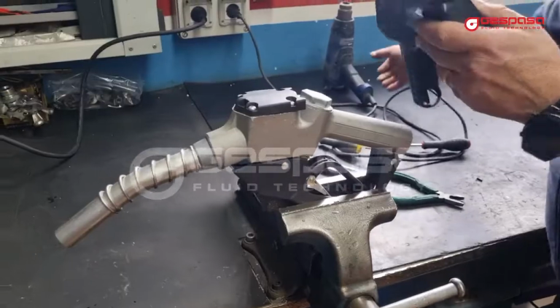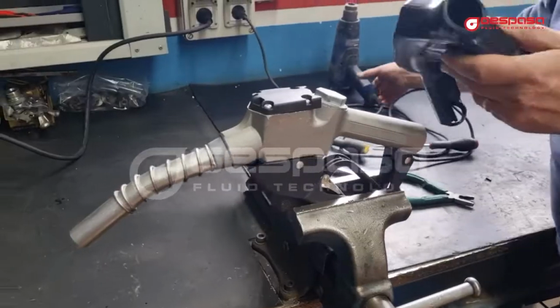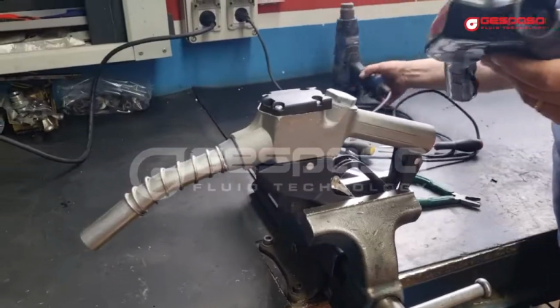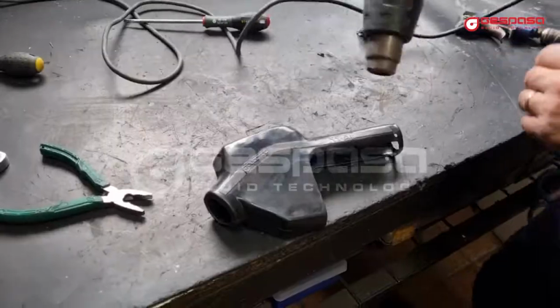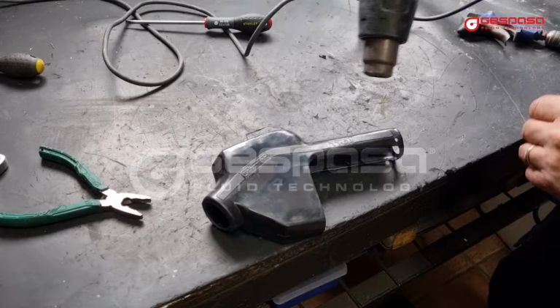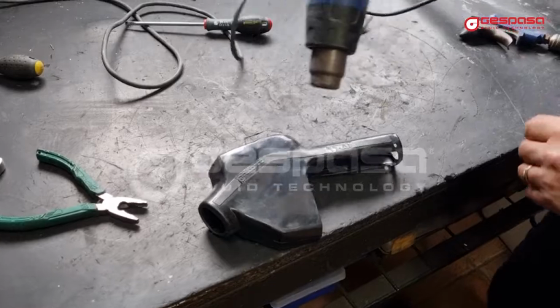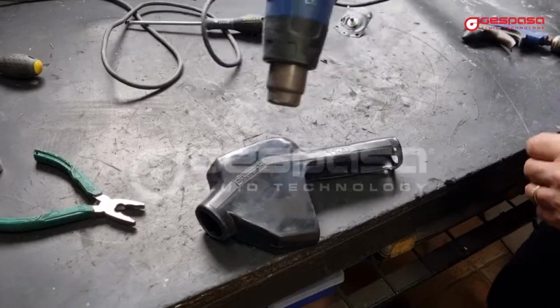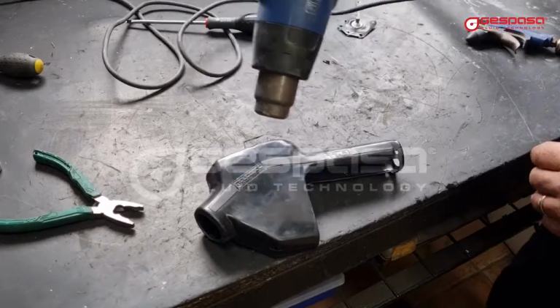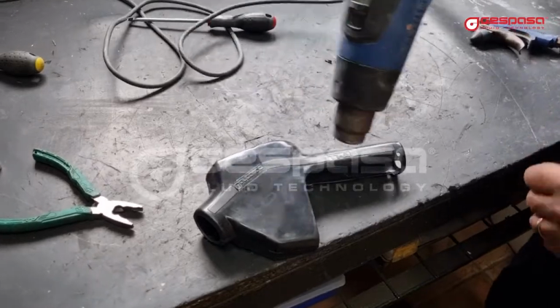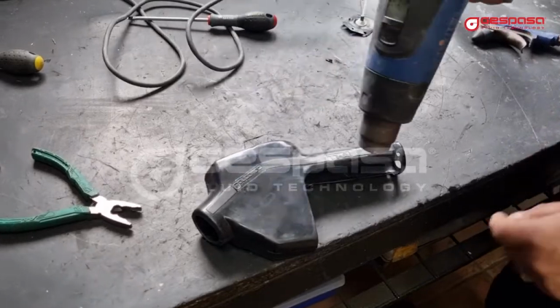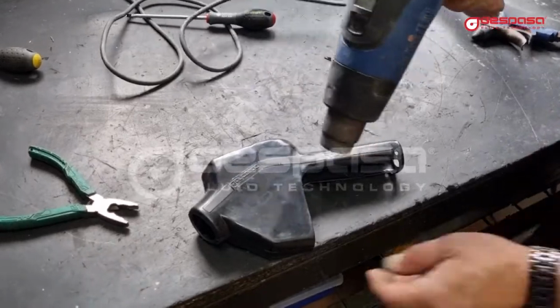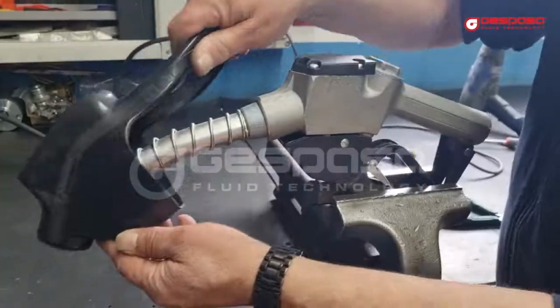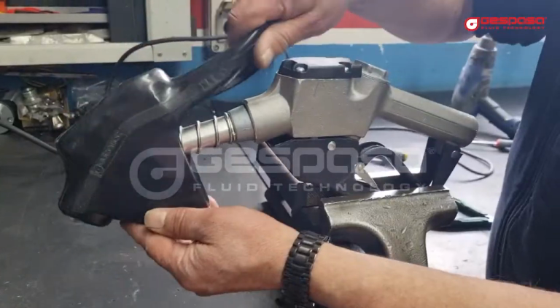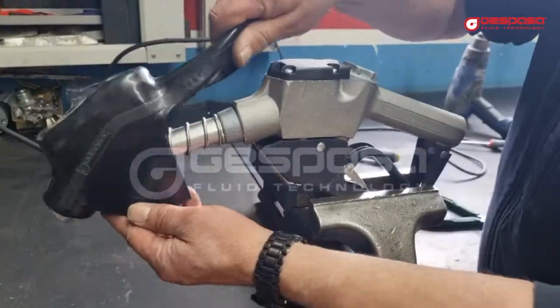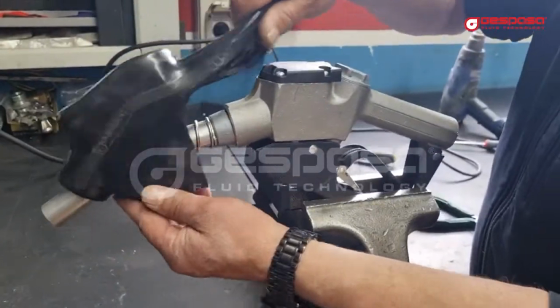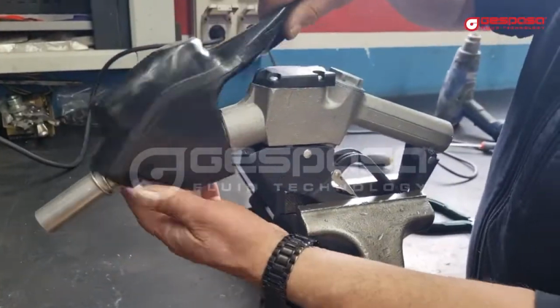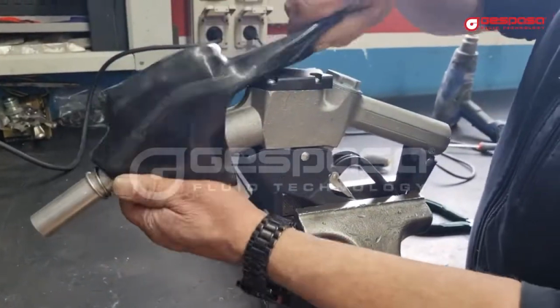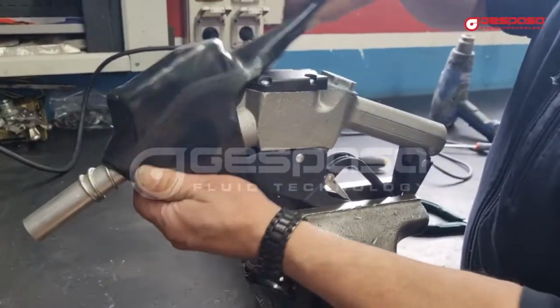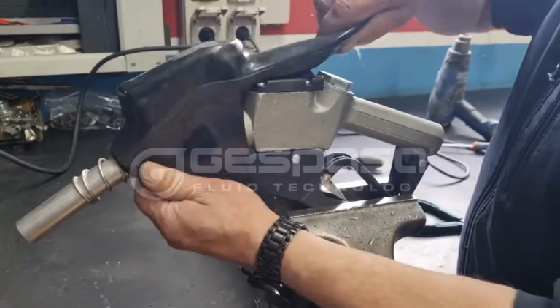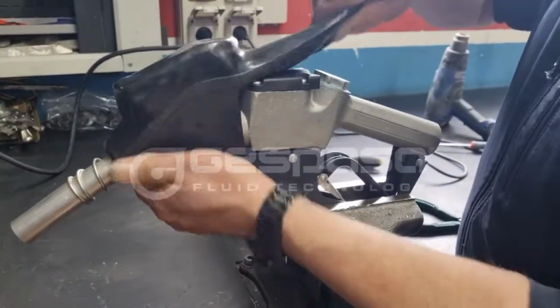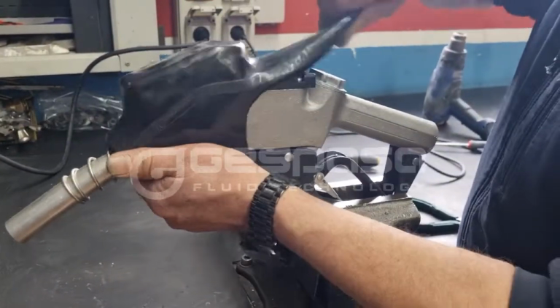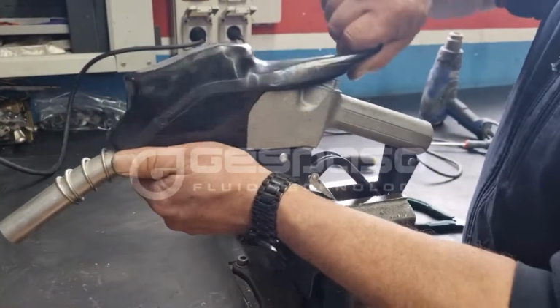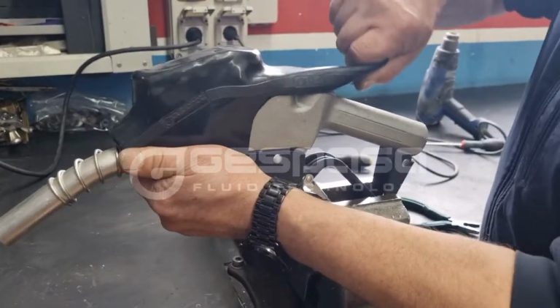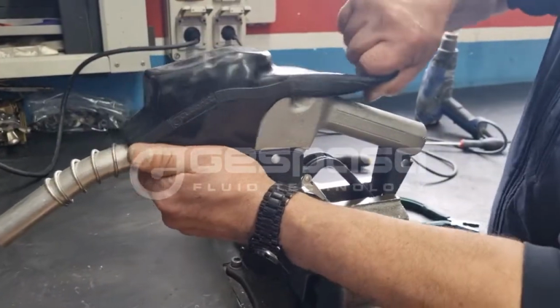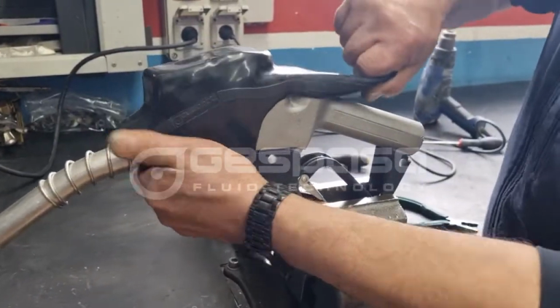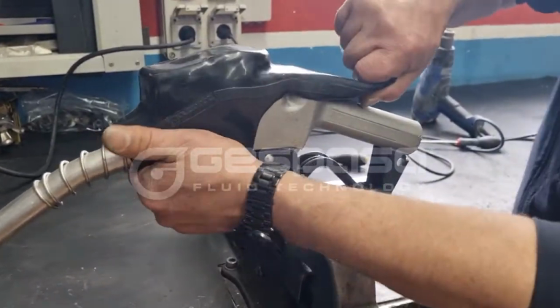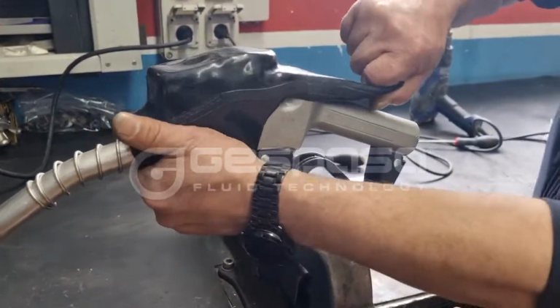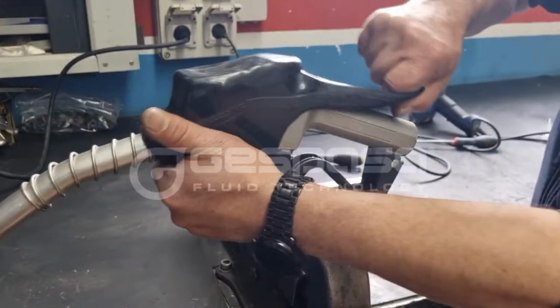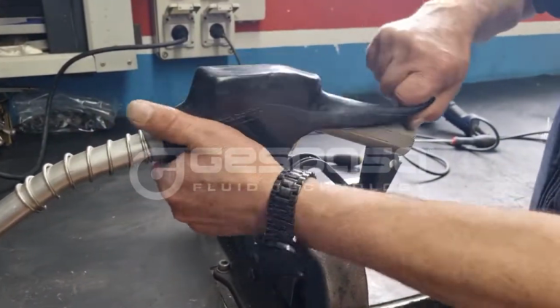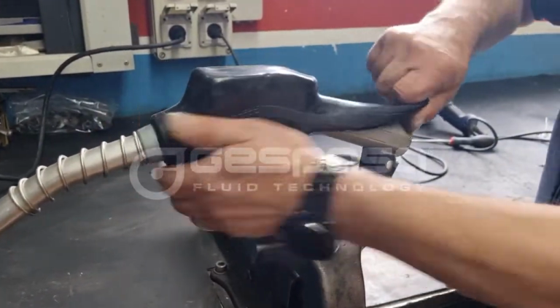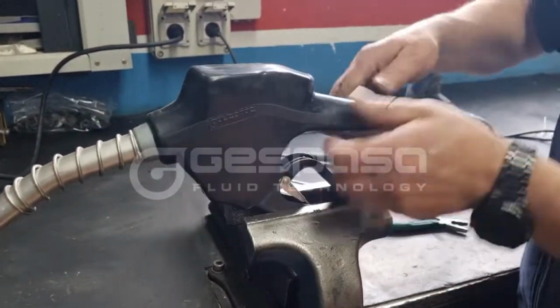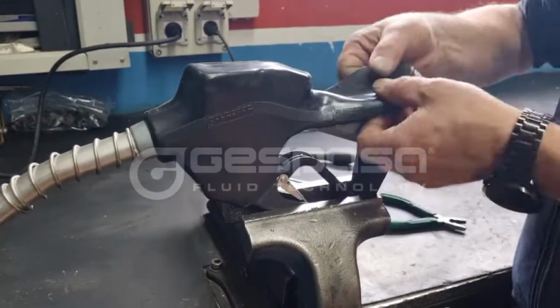We reassemble it again. We will heat the cover and put it back. The fuel nozzle is now ready to work again.